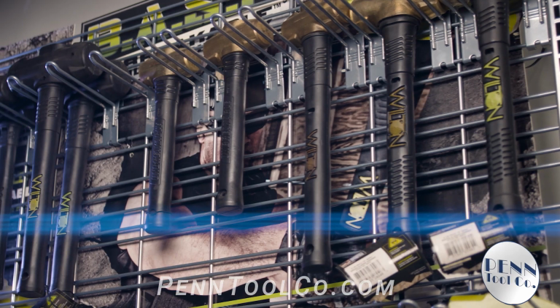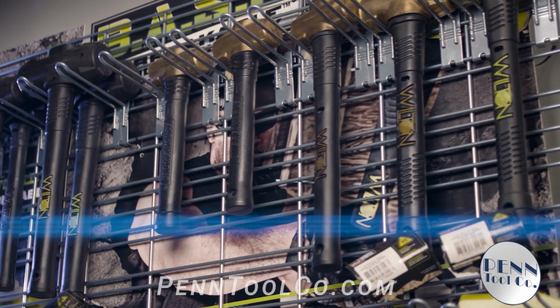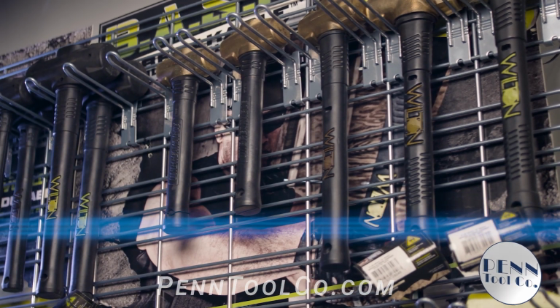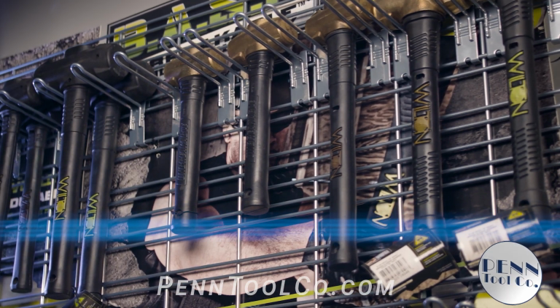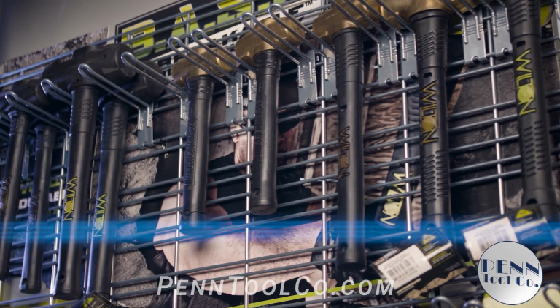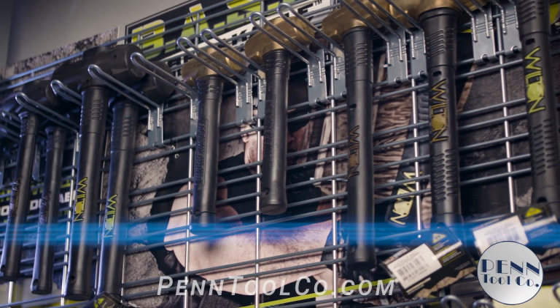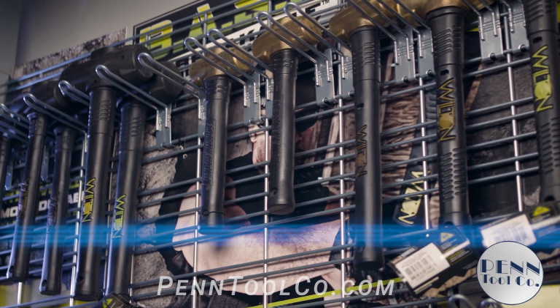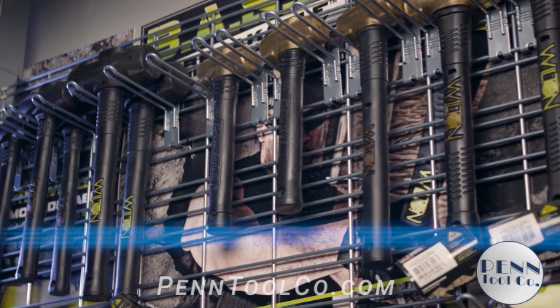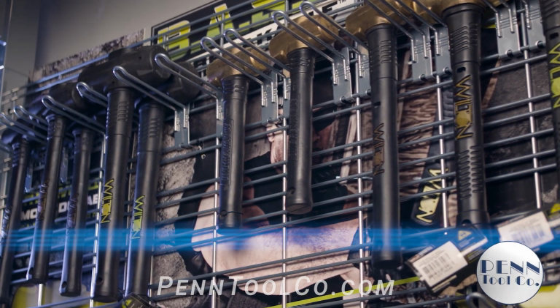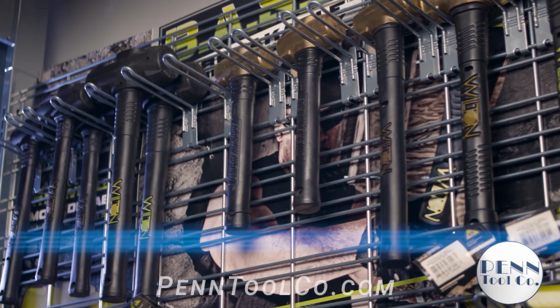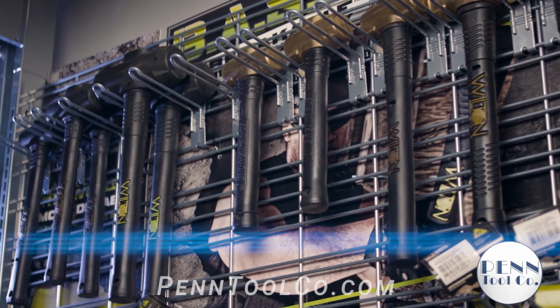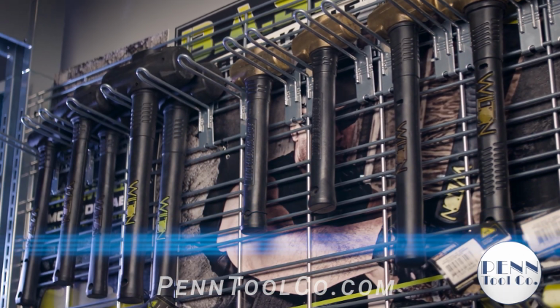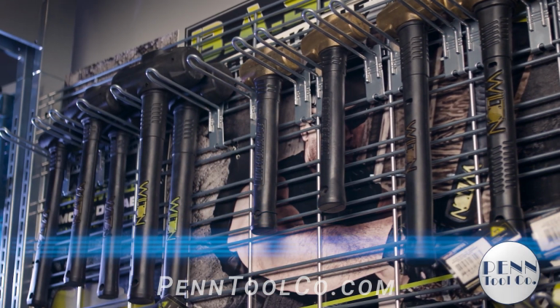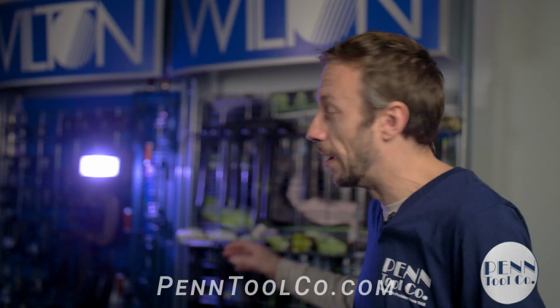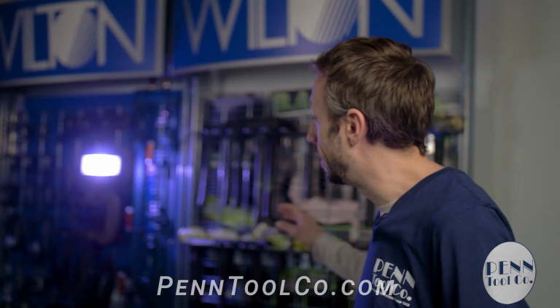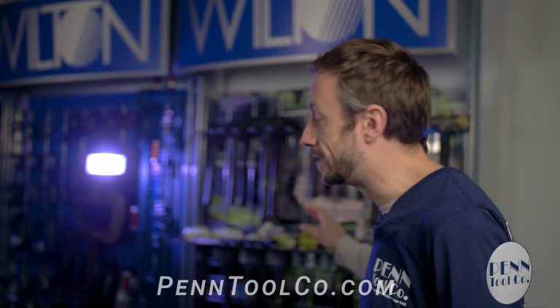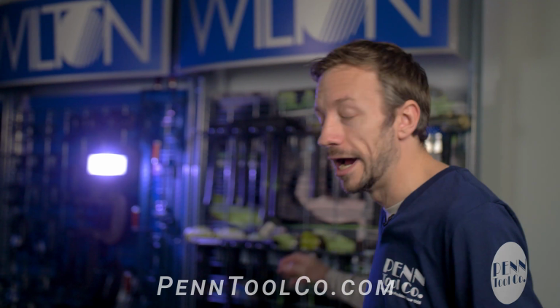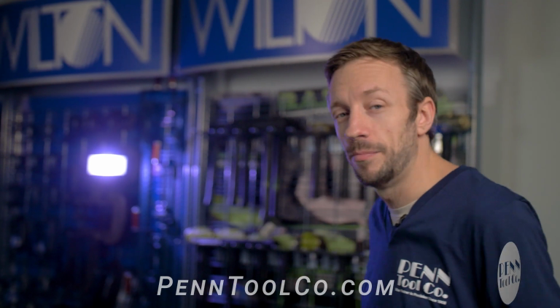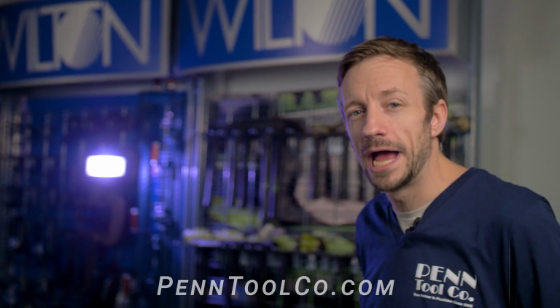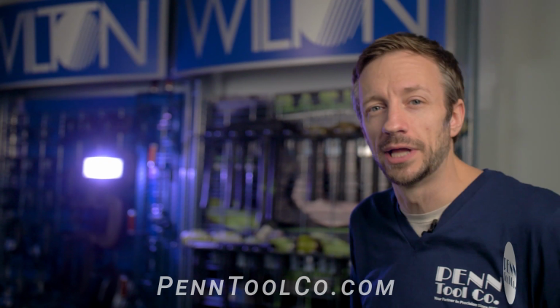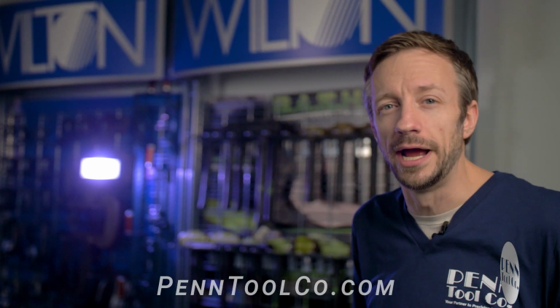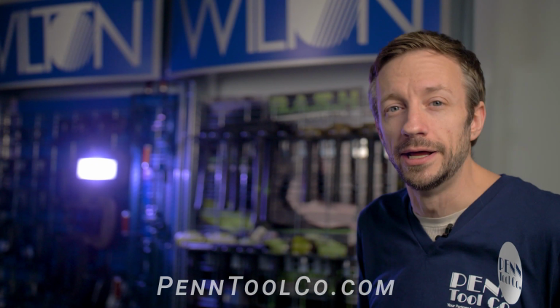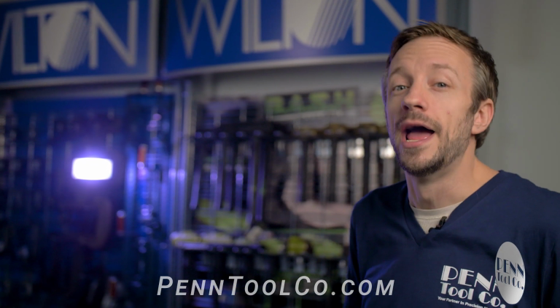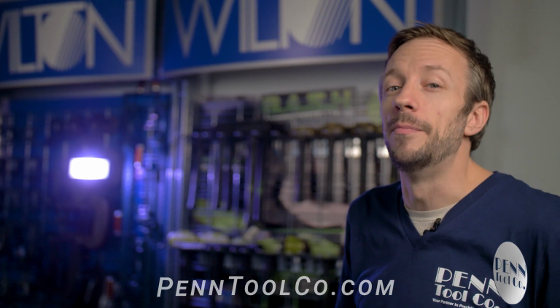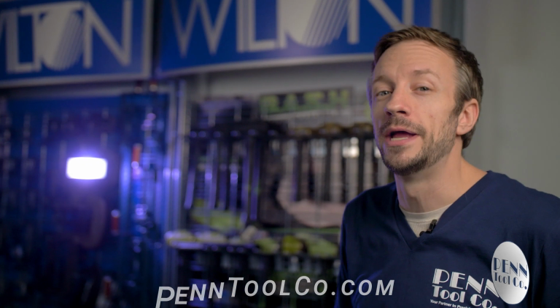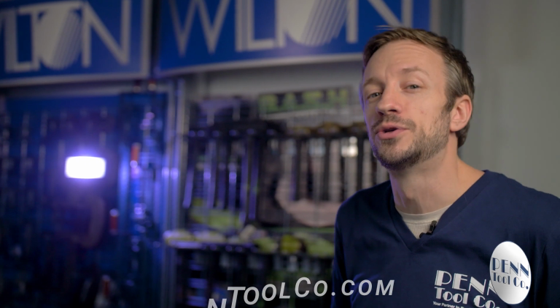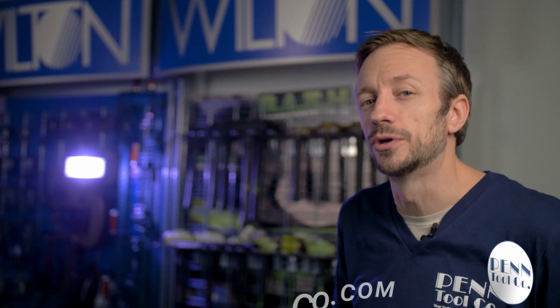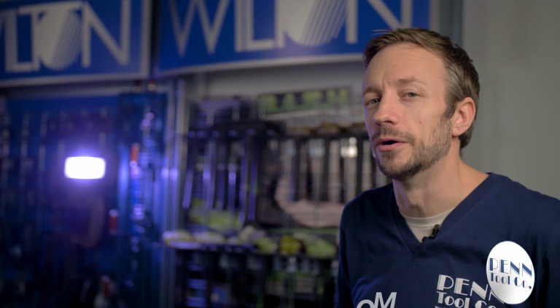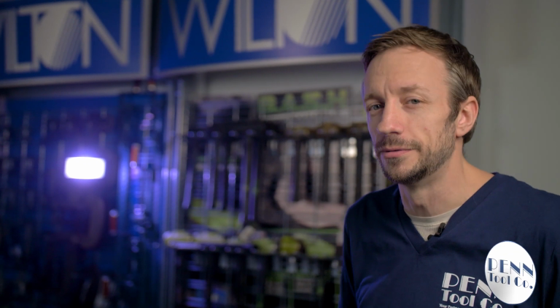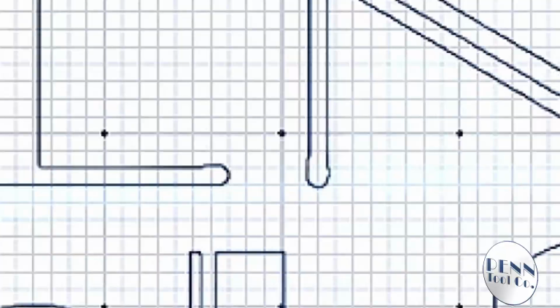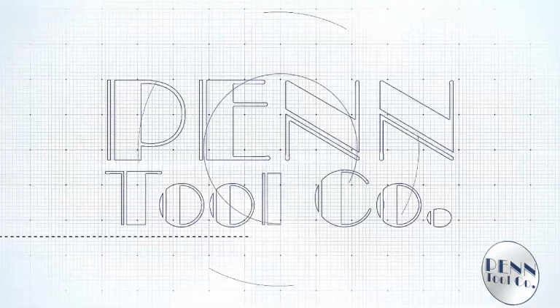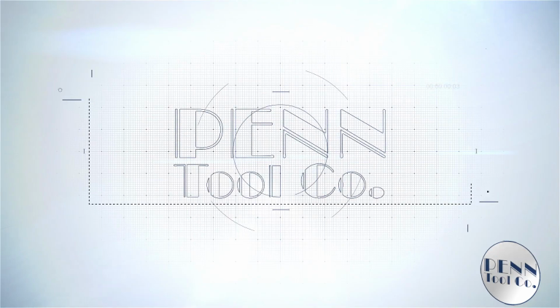Ready for some hardcore demolition? You can buy the entire Bash line at pentoolco.com.